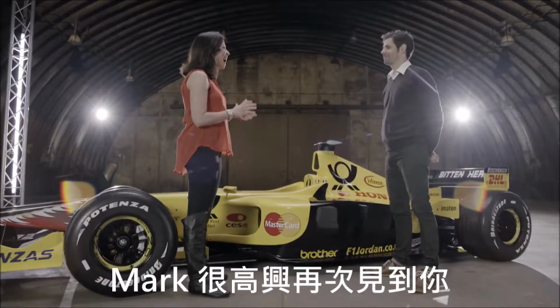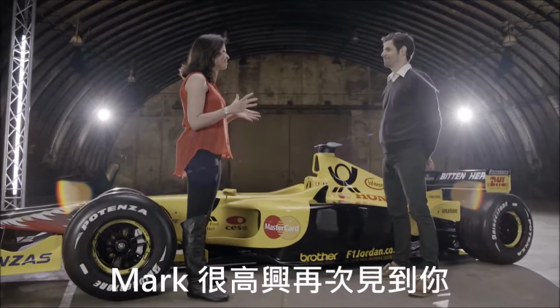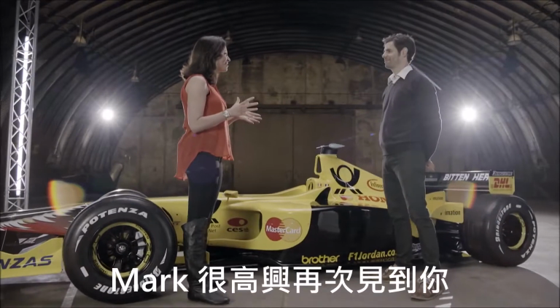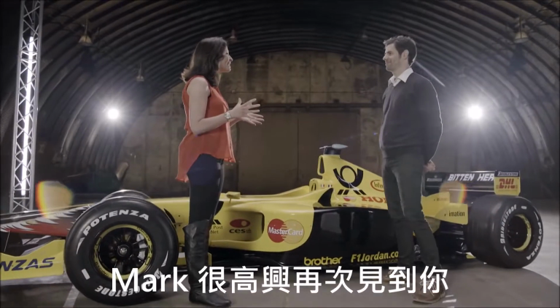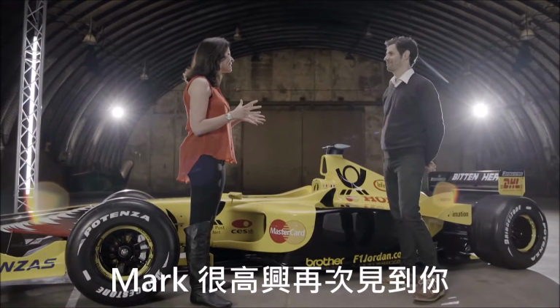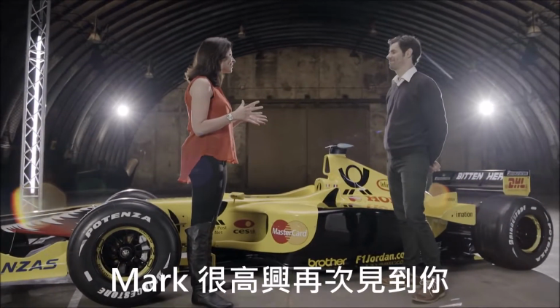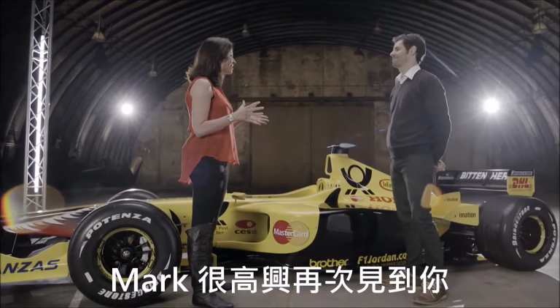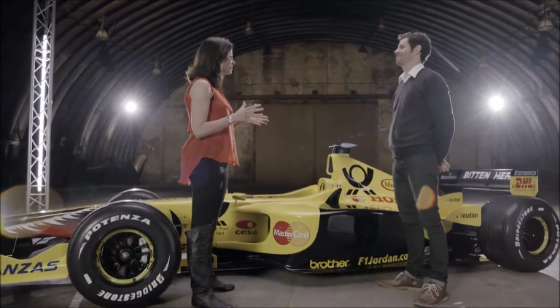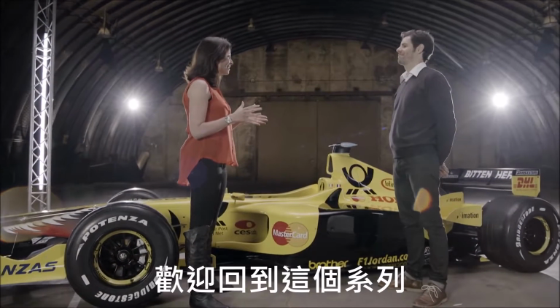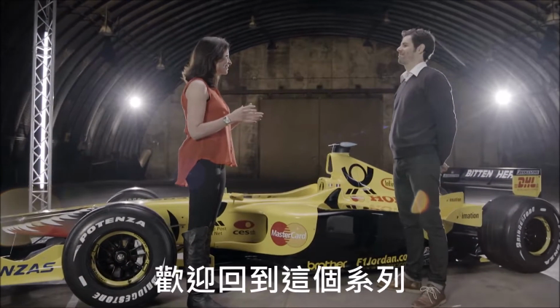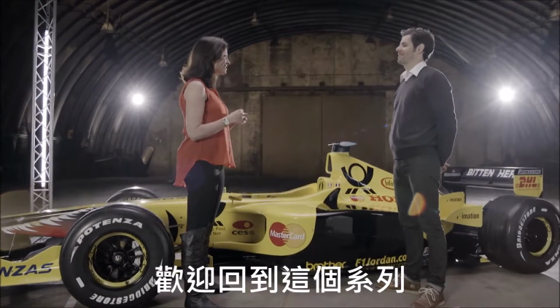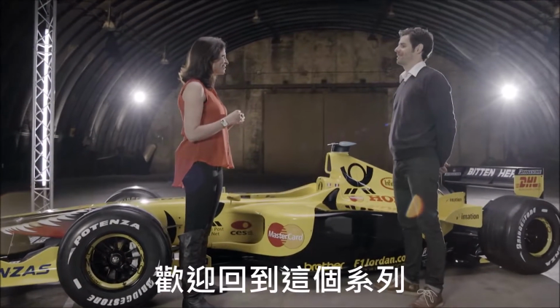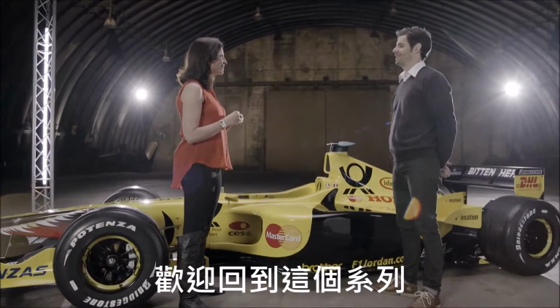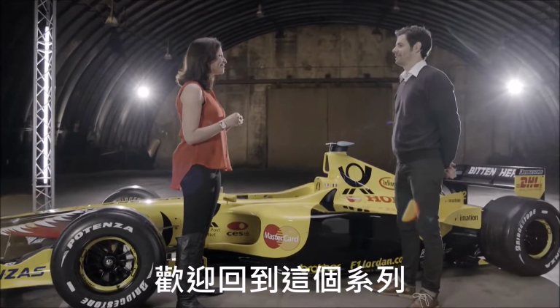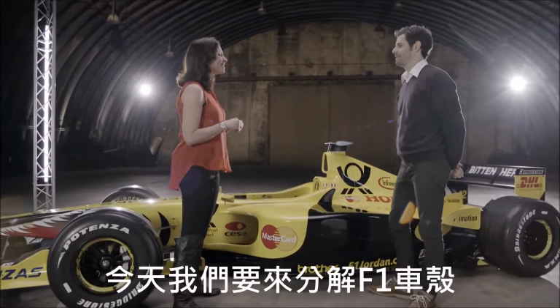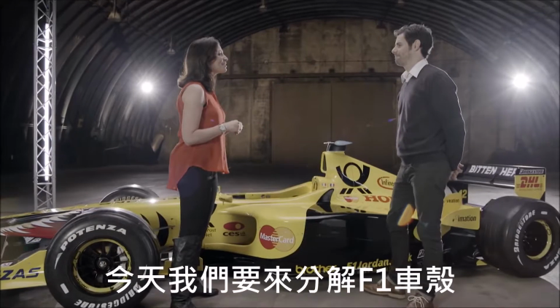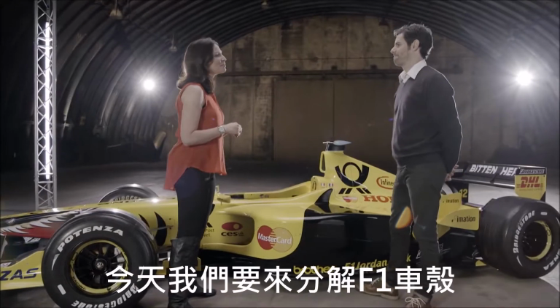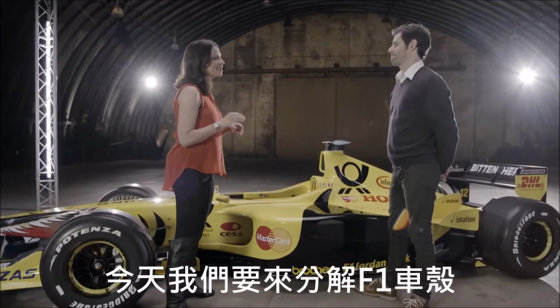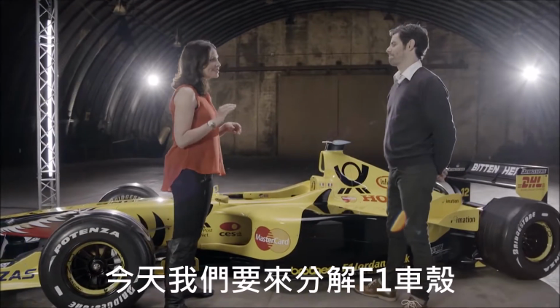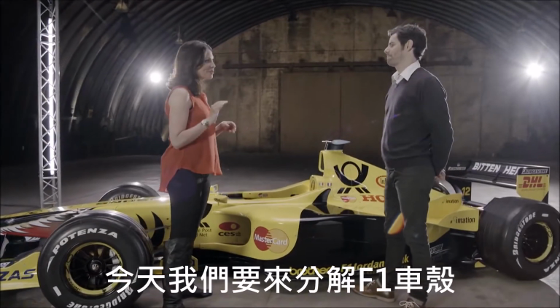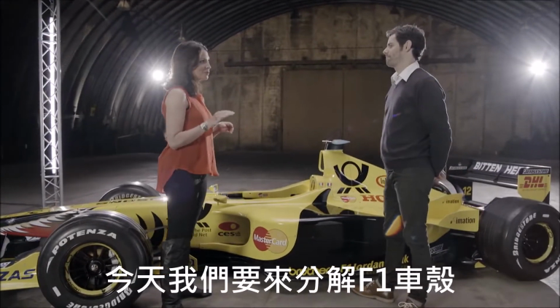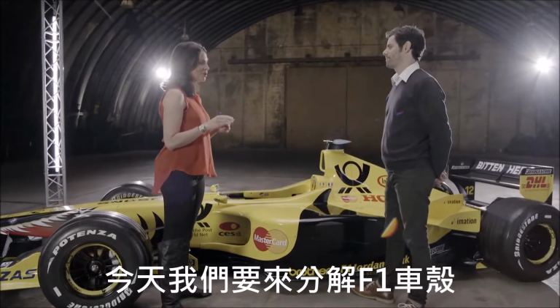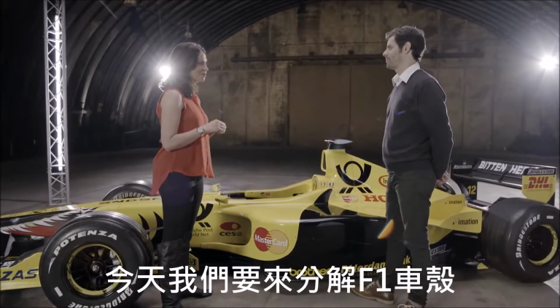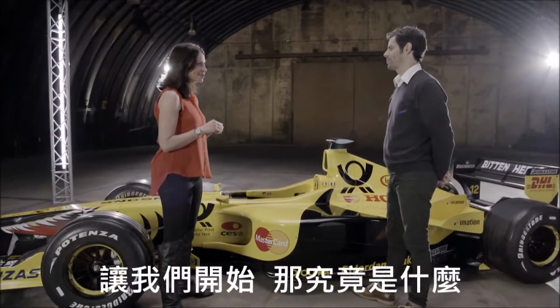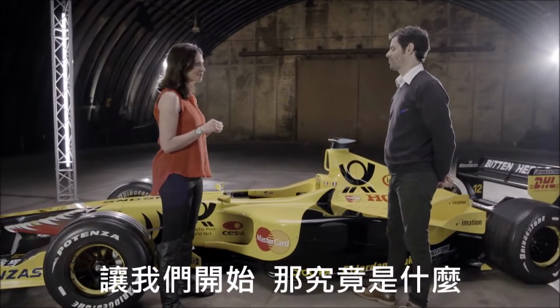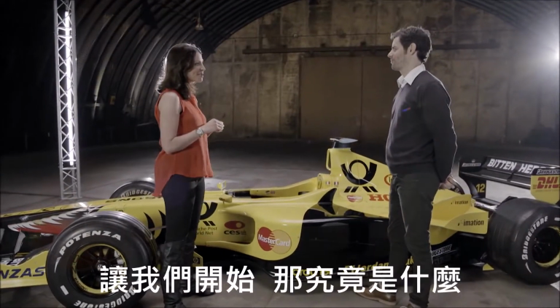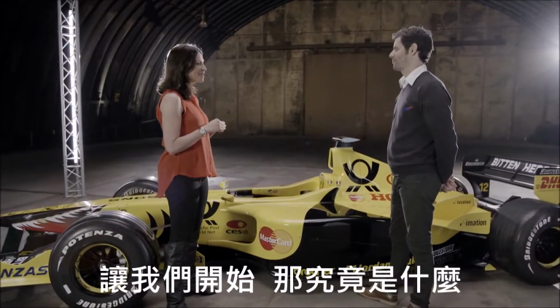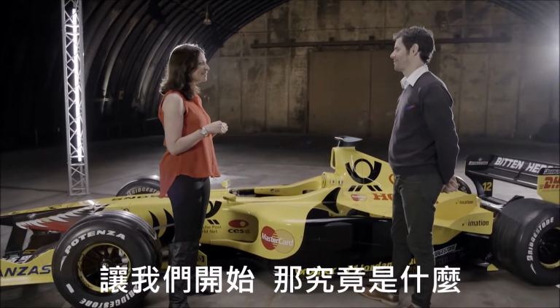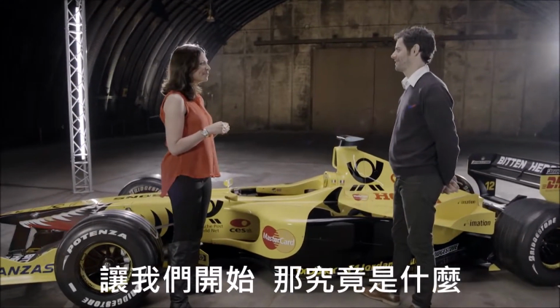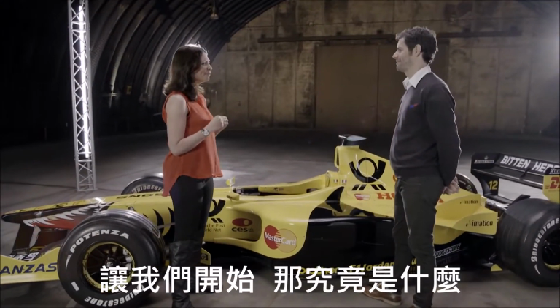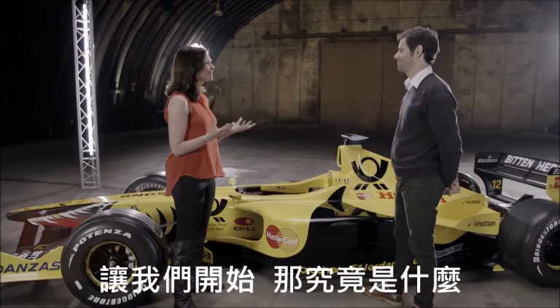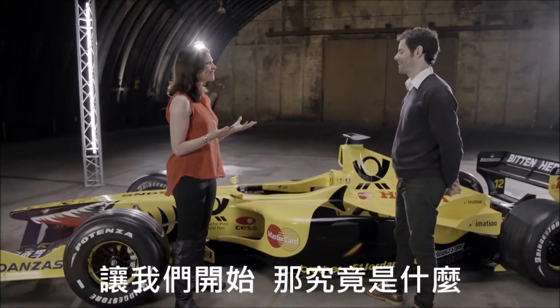Hello Mark, great to see you again. Welcome back down to the studio. Today we're going to be breaking down the monocoque, so to begin with, what is it?